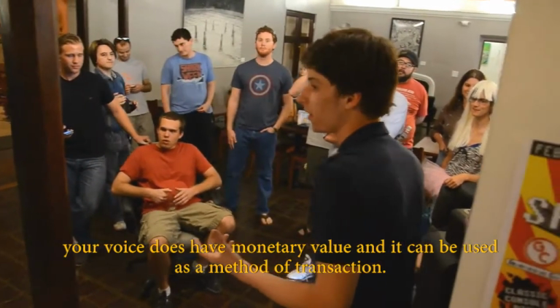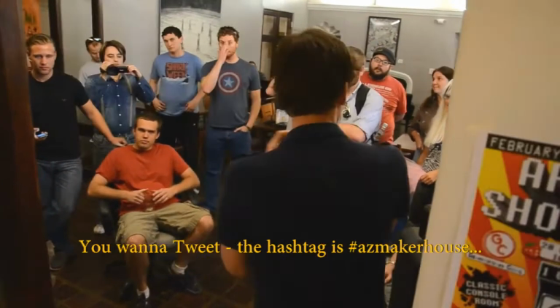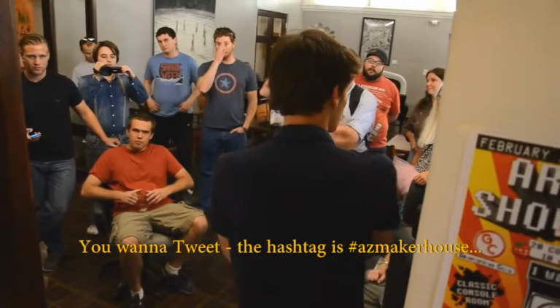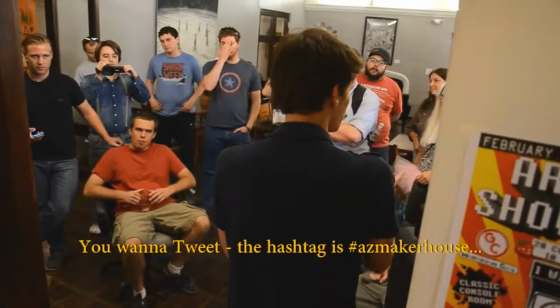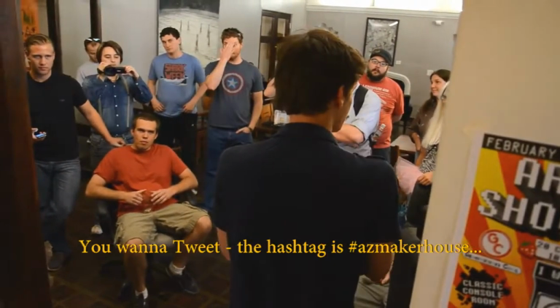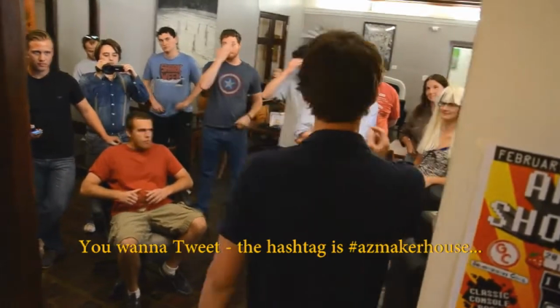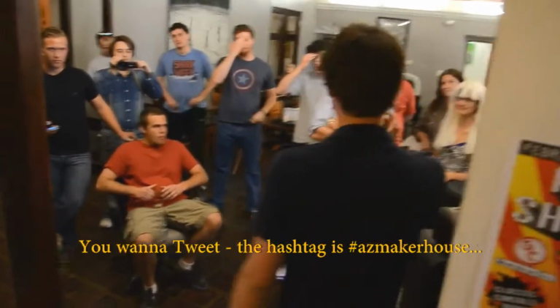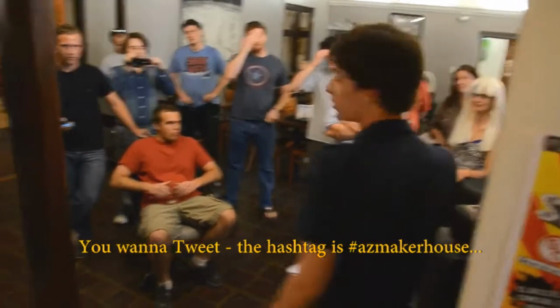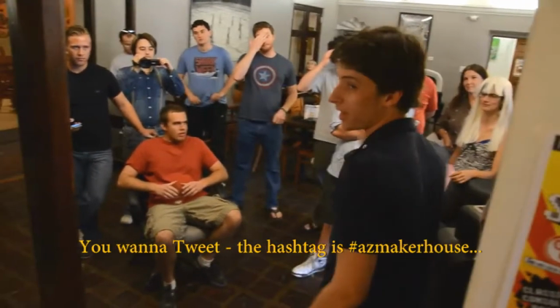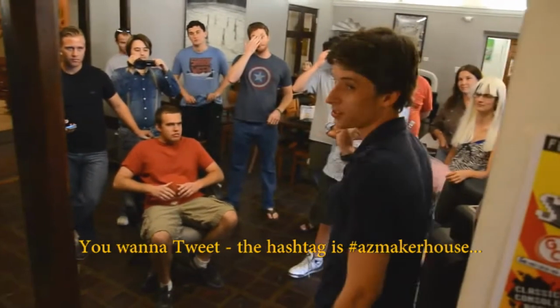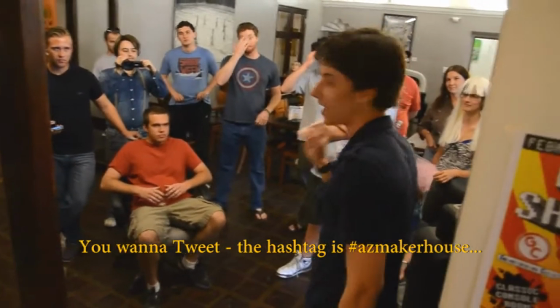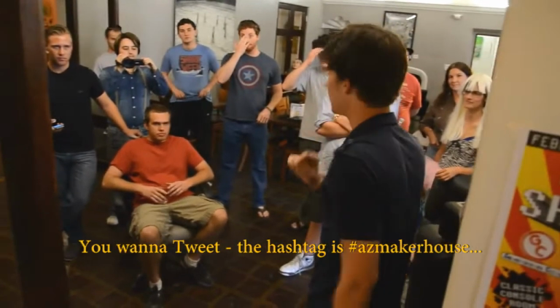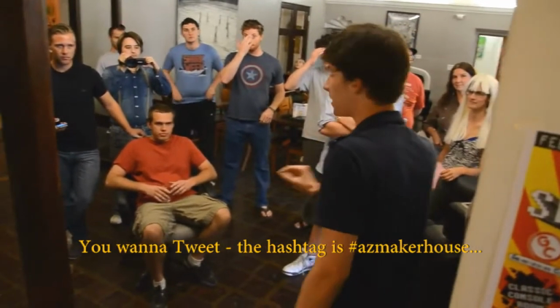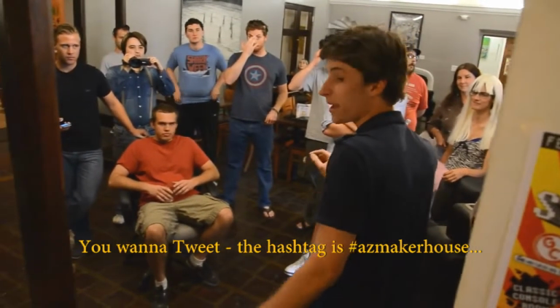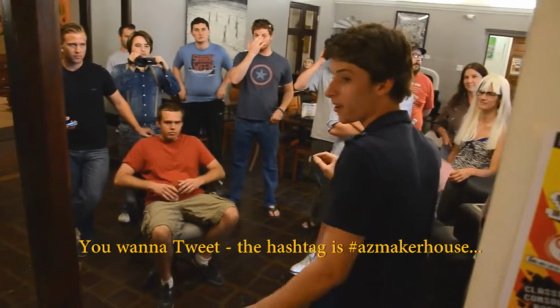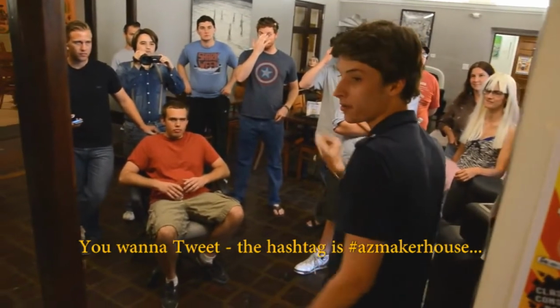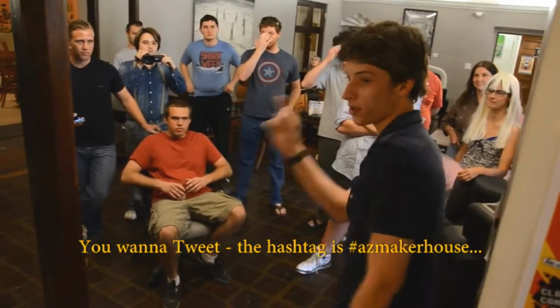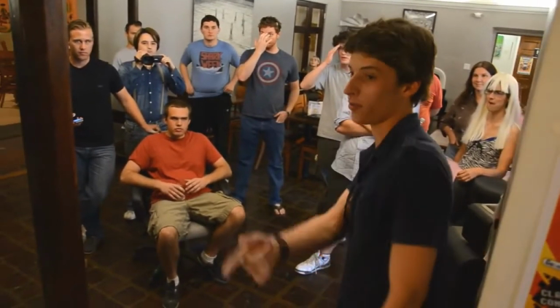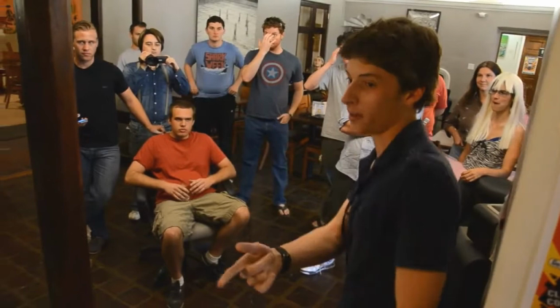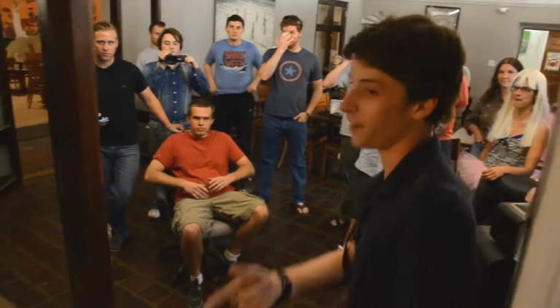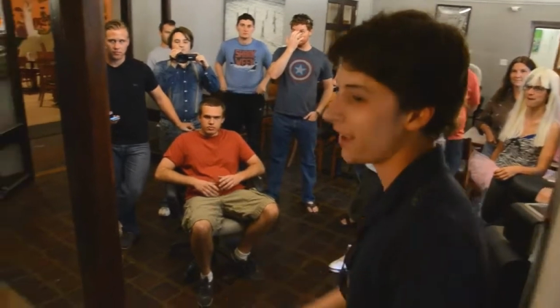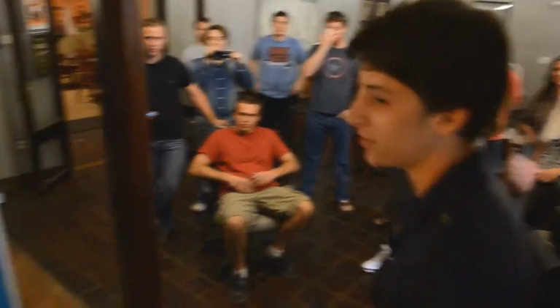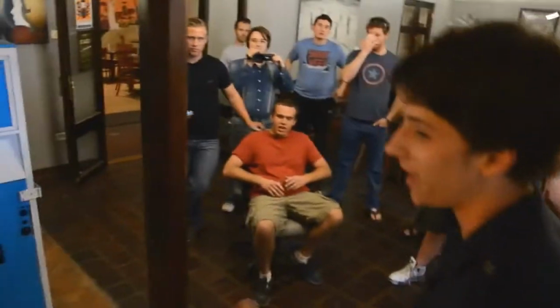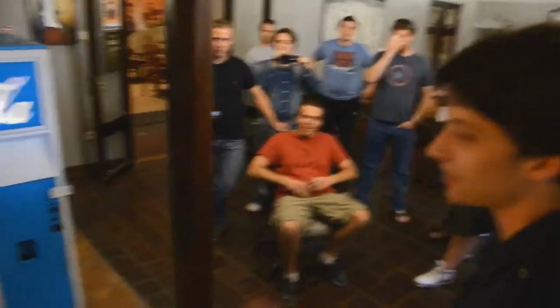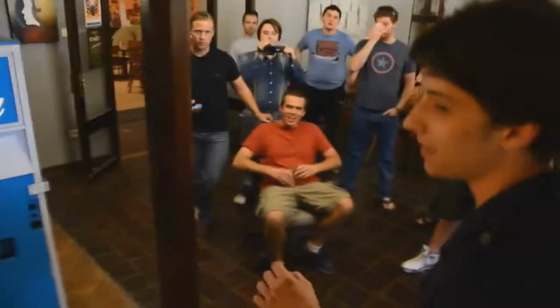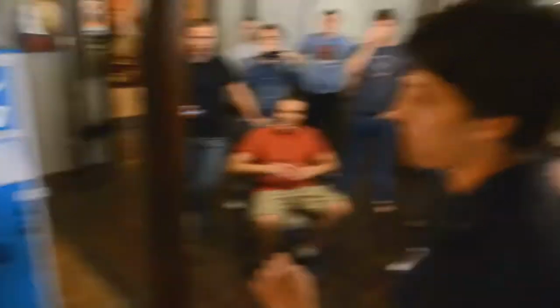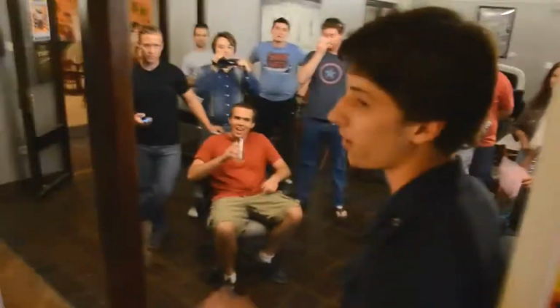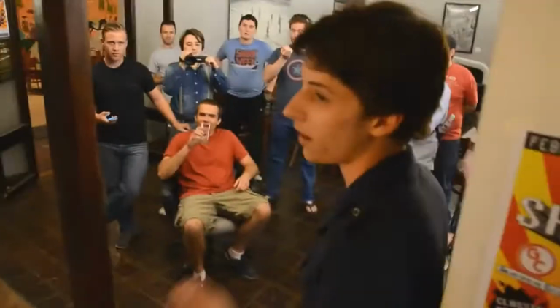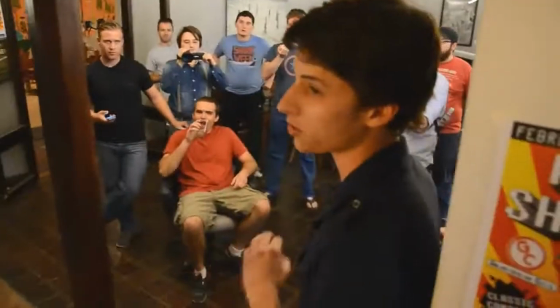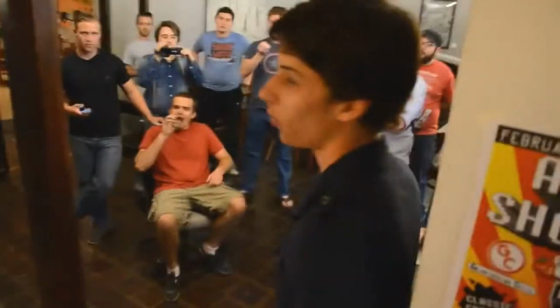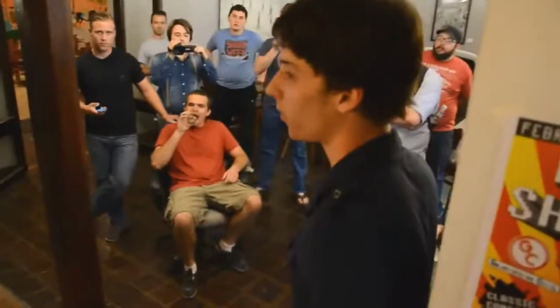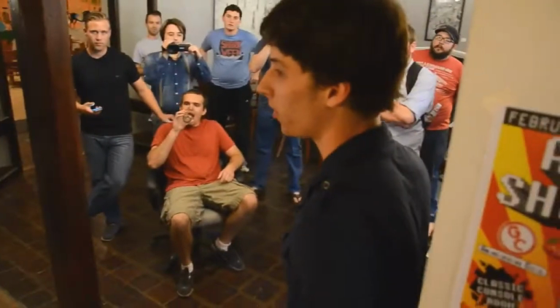If you want to tweet, the hashtag is just azmakerhouse — all one word.